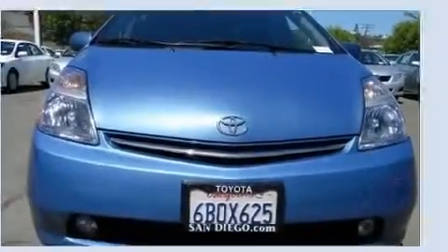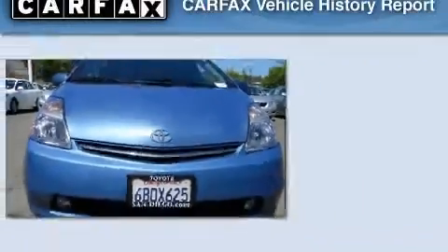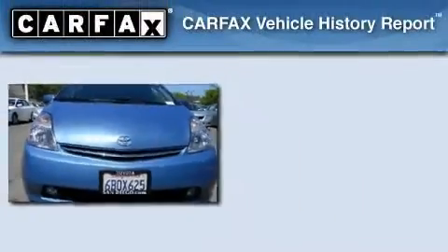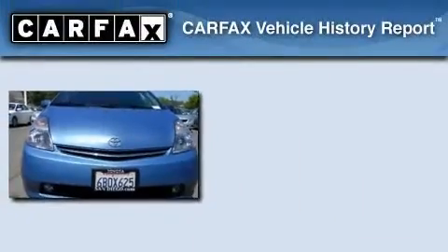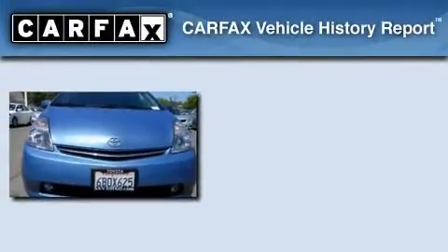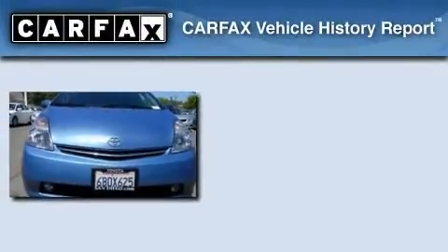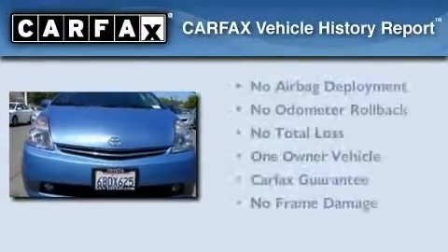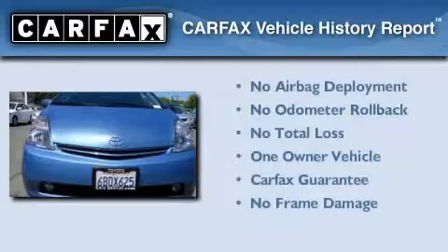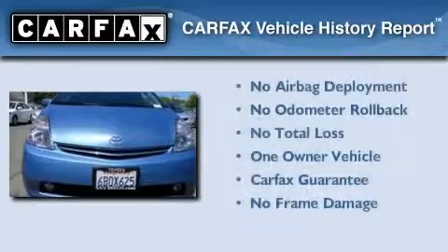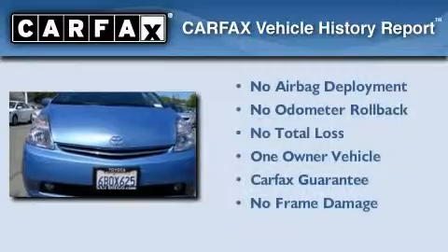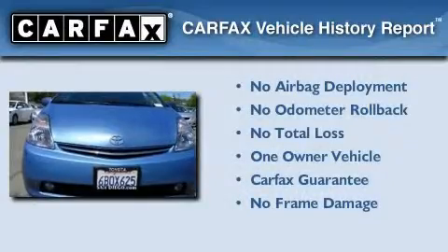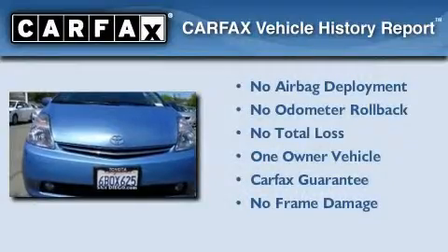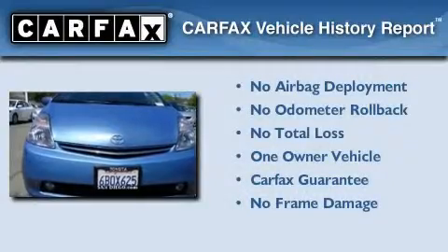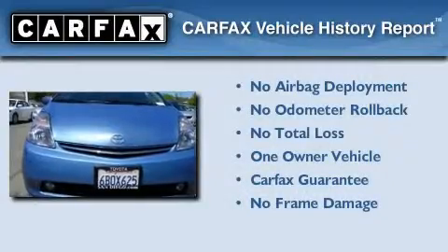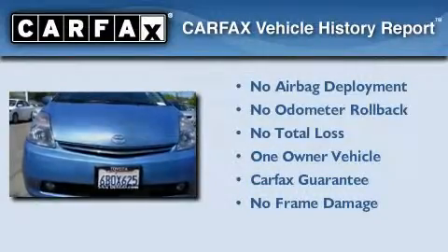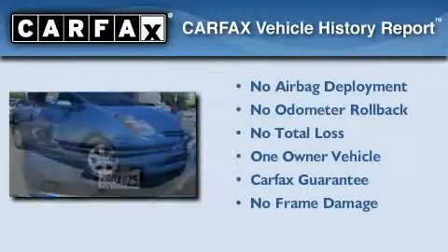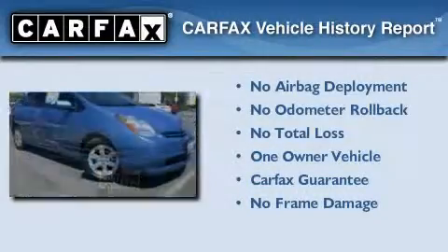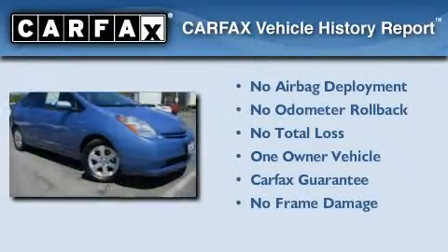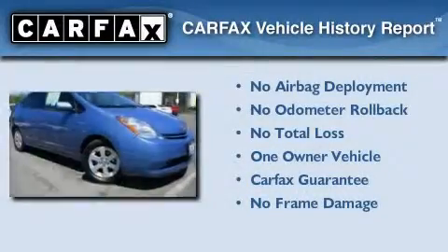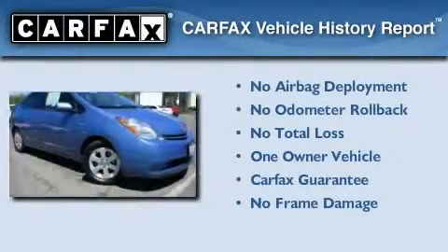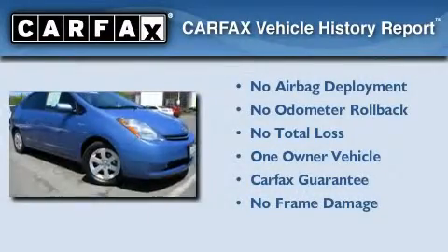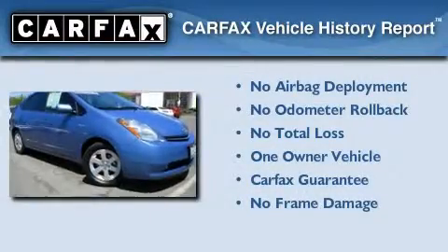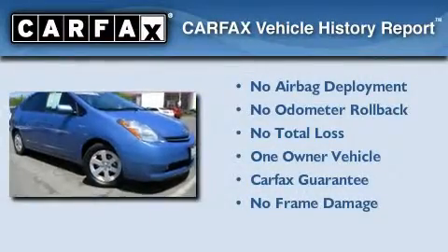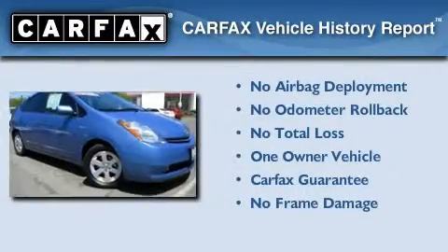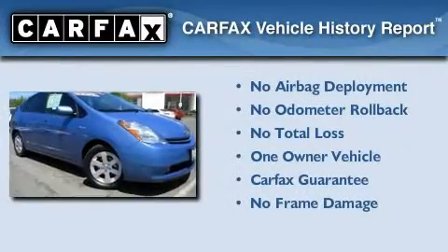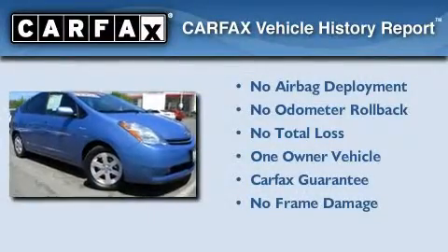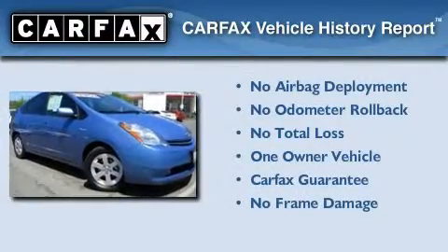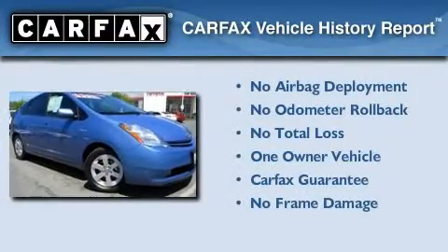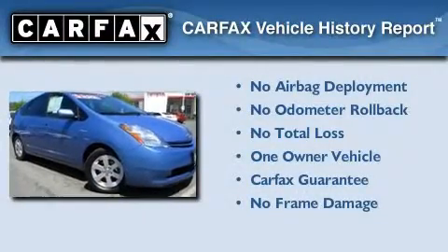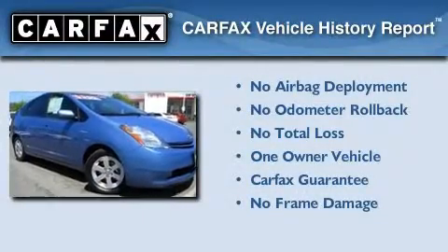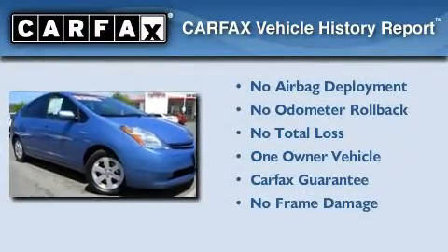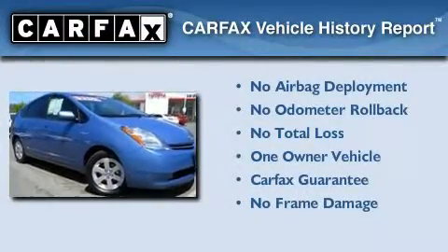This car also has had only one owner, and it qualifies for the Carfax buyback guarantee.